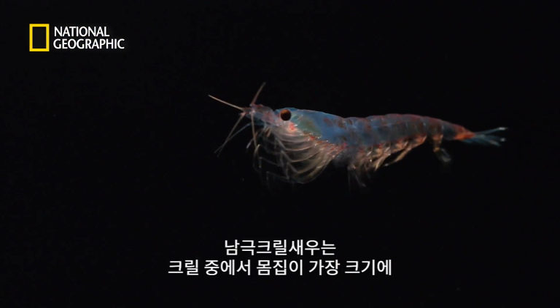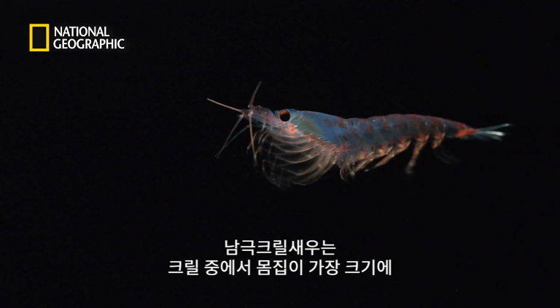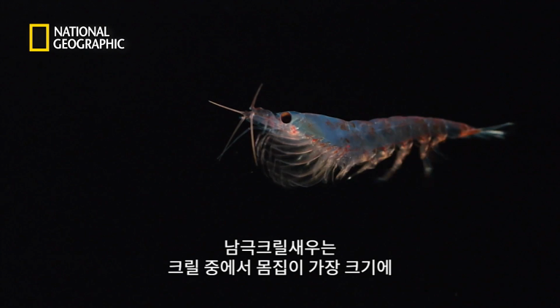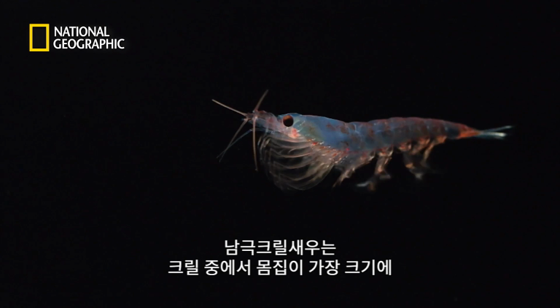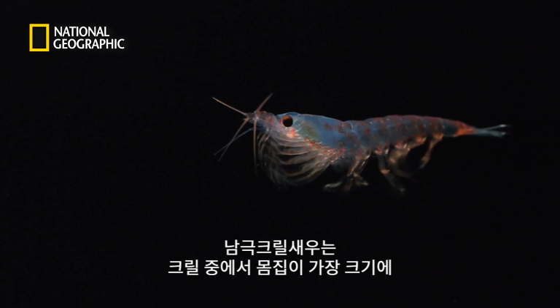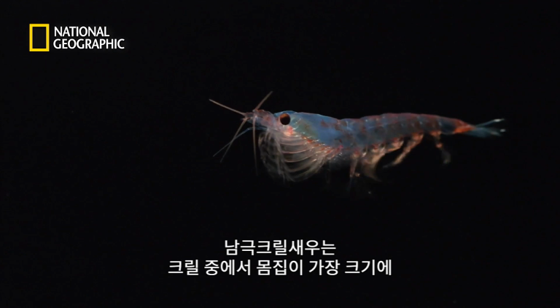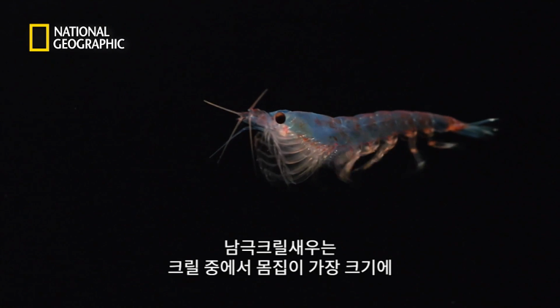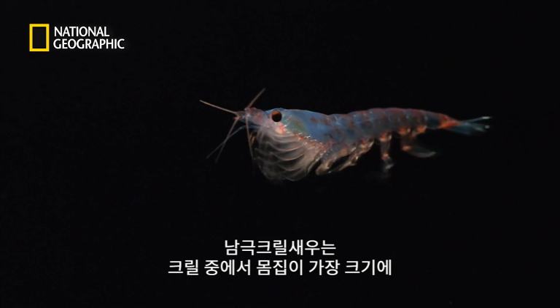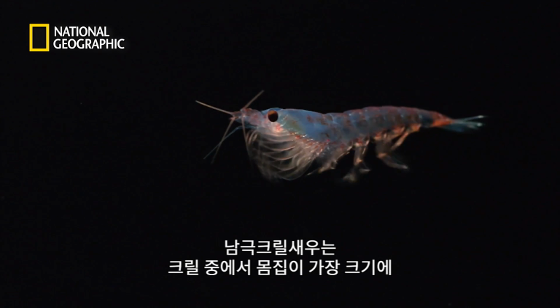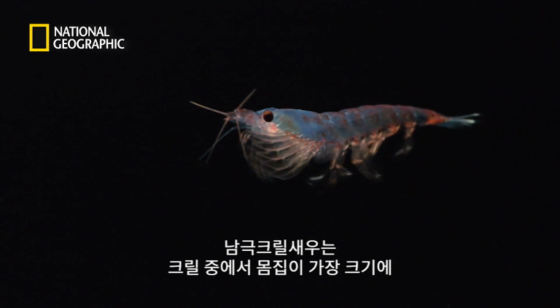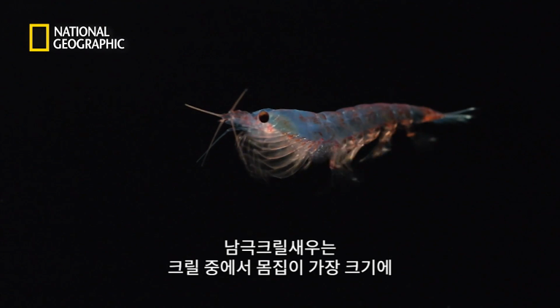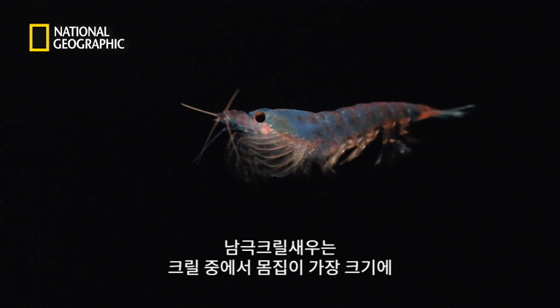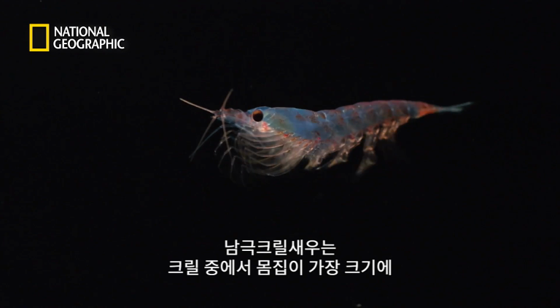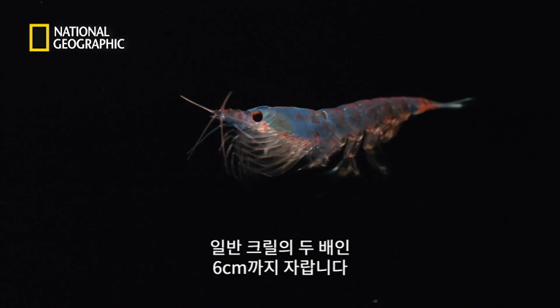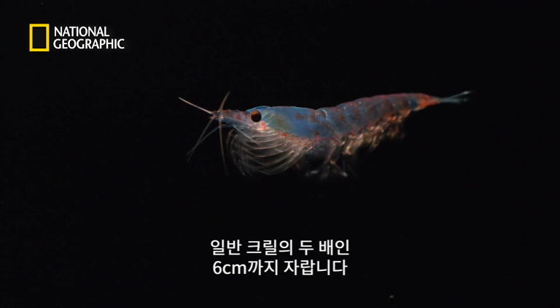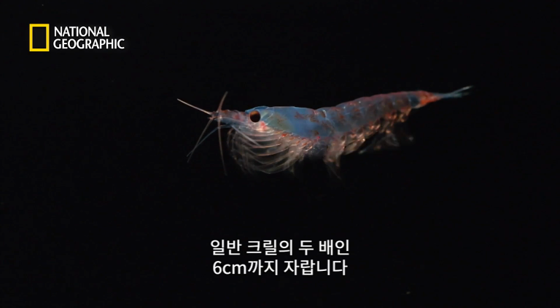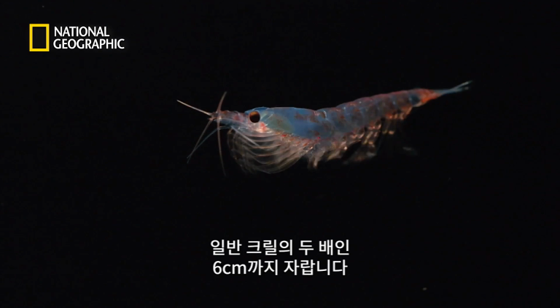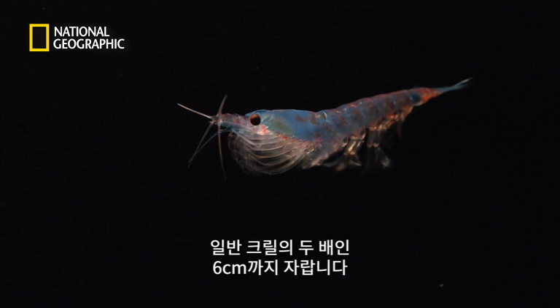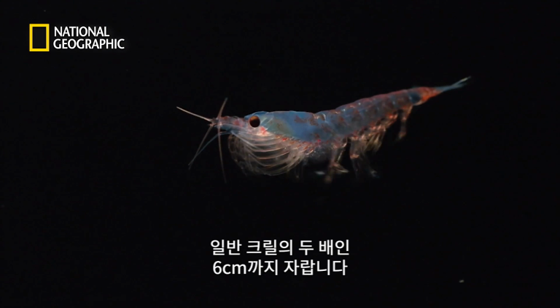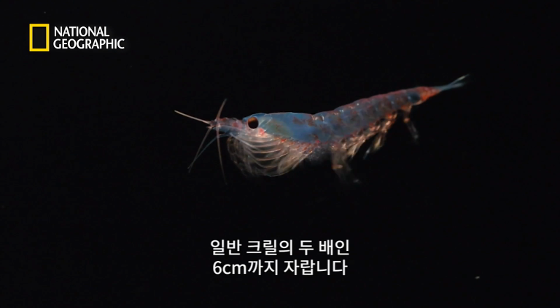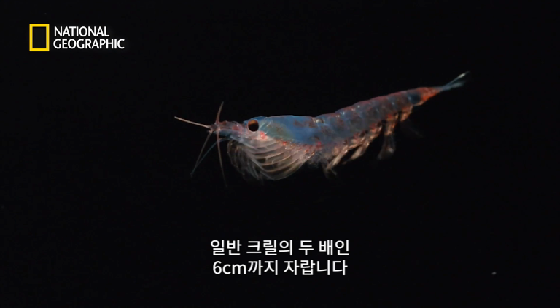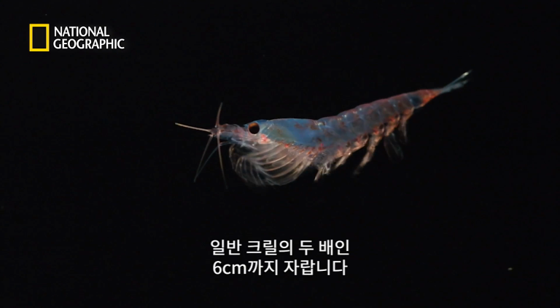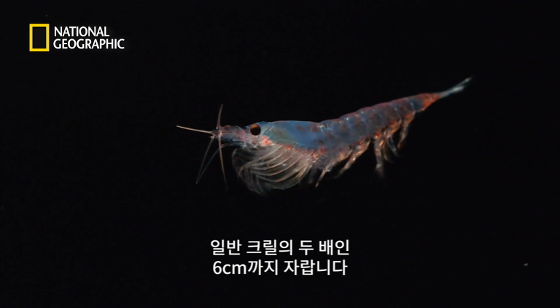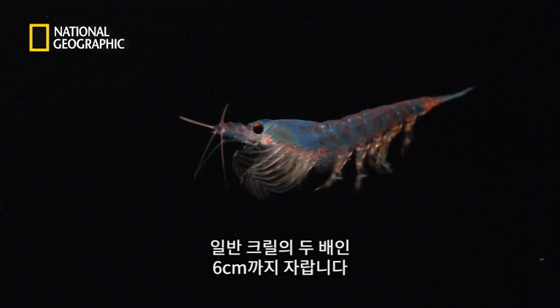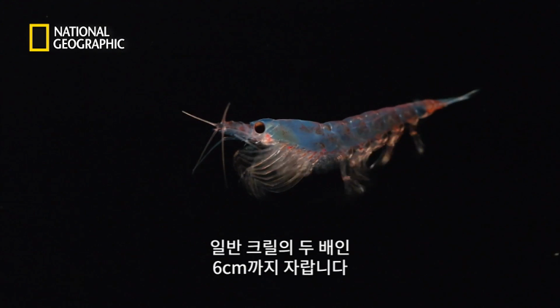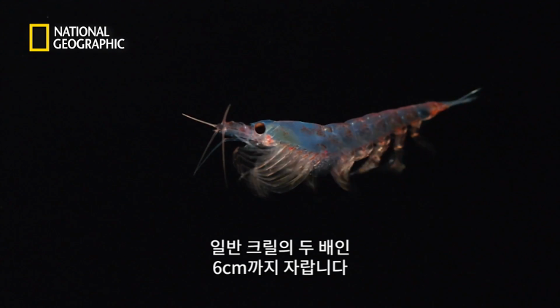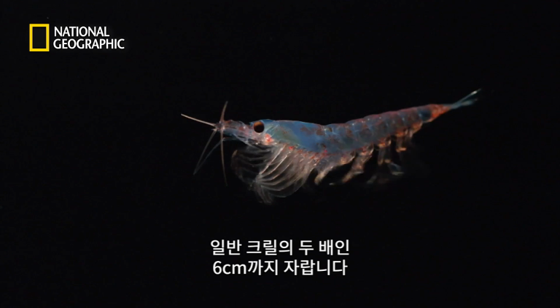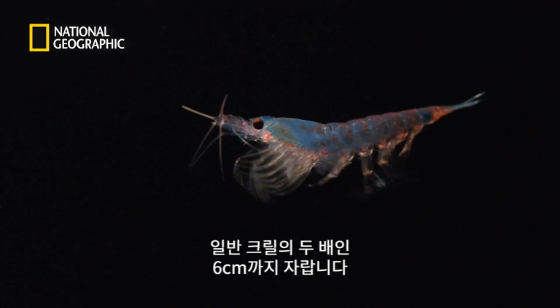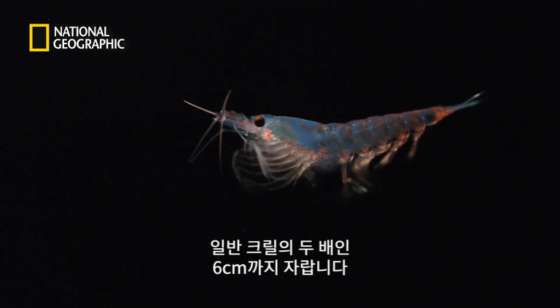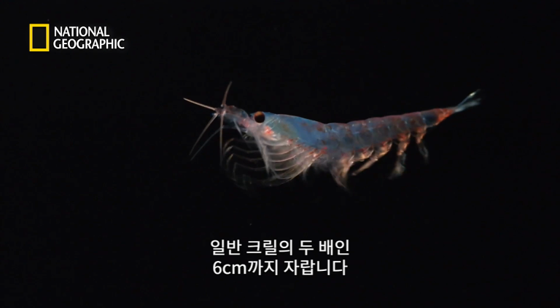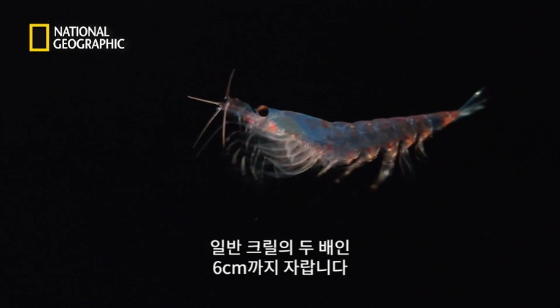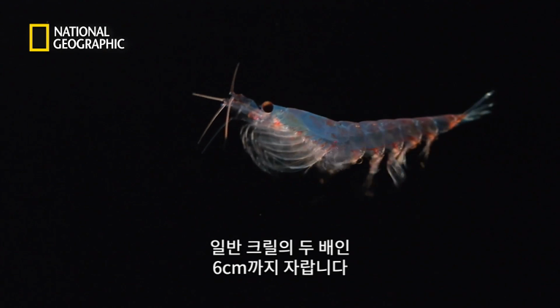Antarctic krill are the largest on Earth, growing to six centimeters in length — double the size of krill elsewhere.